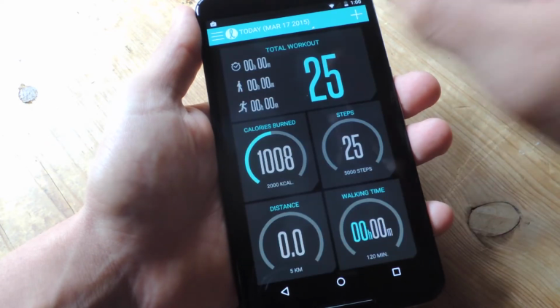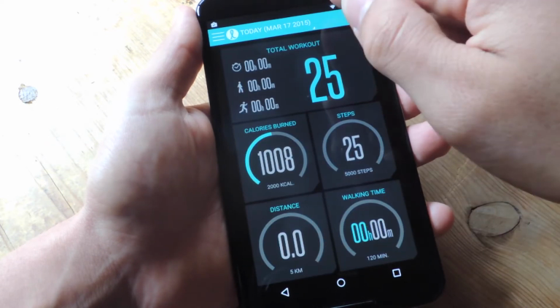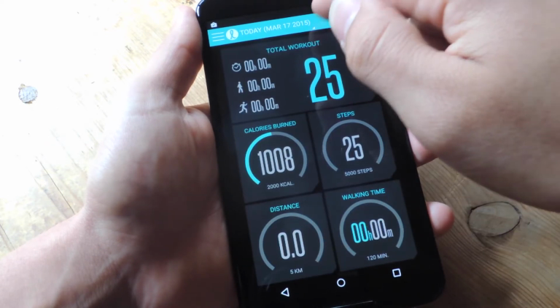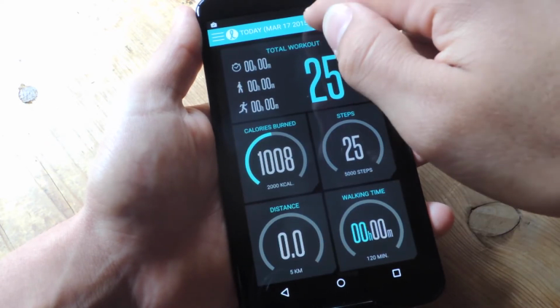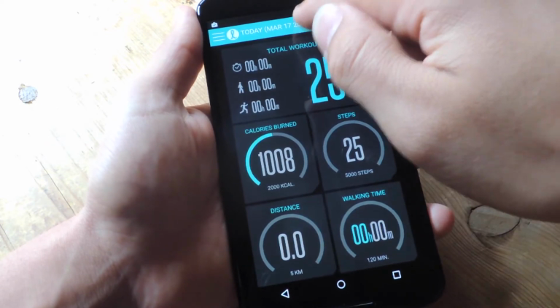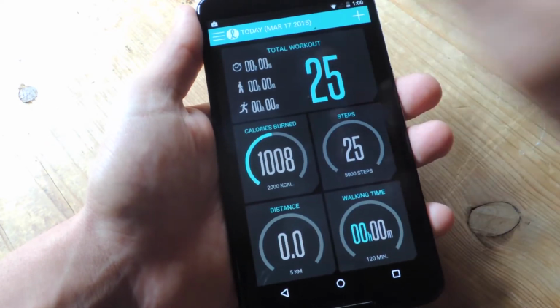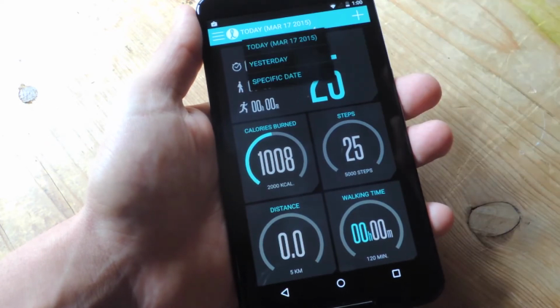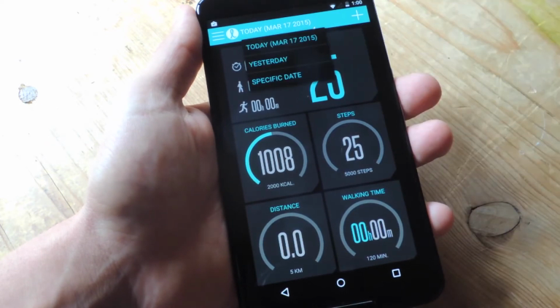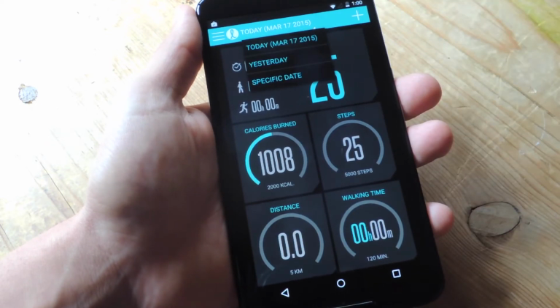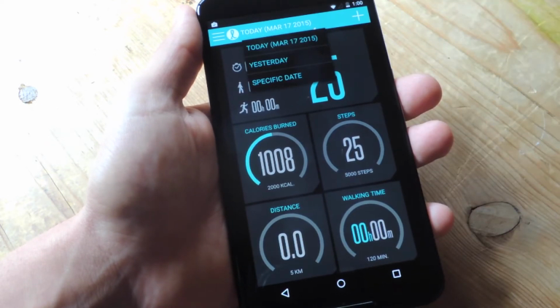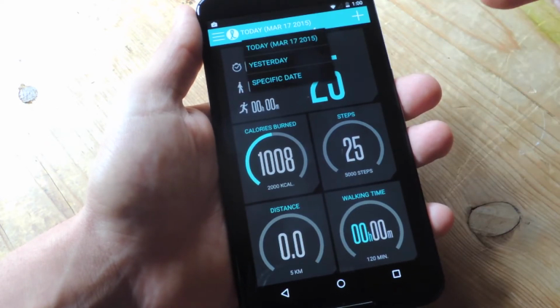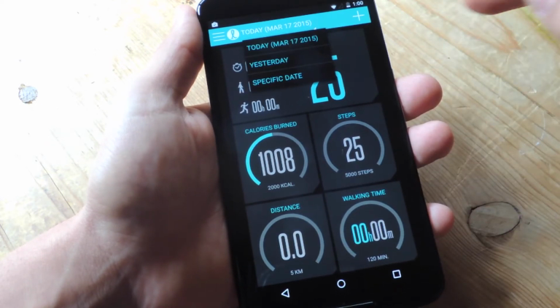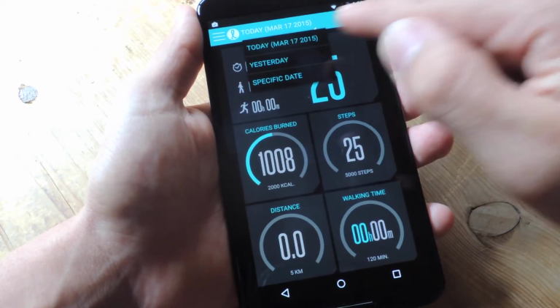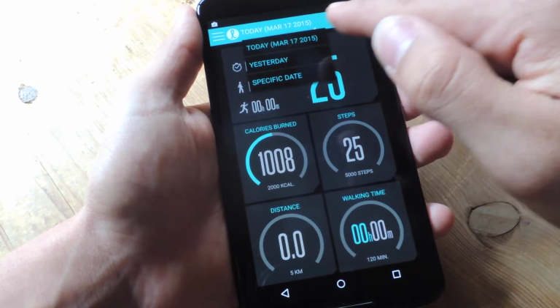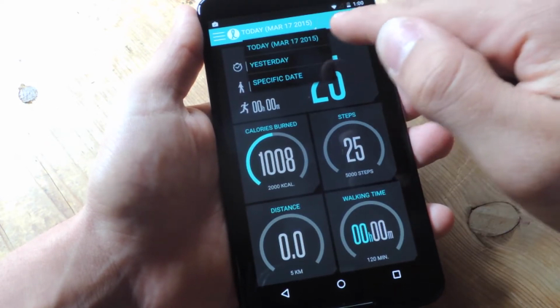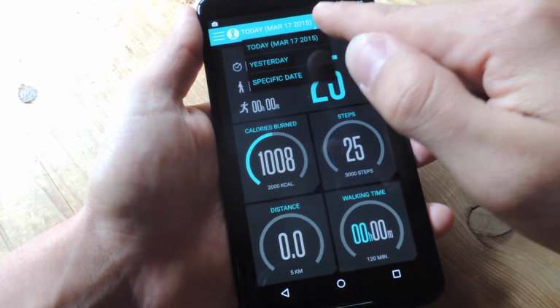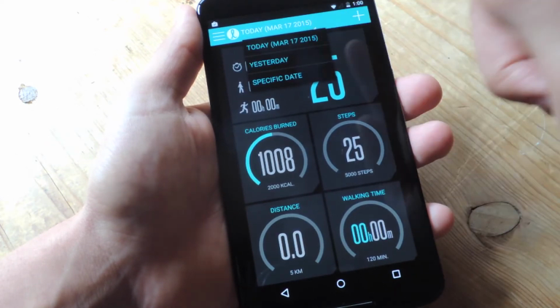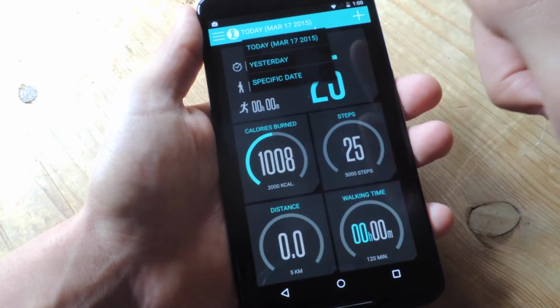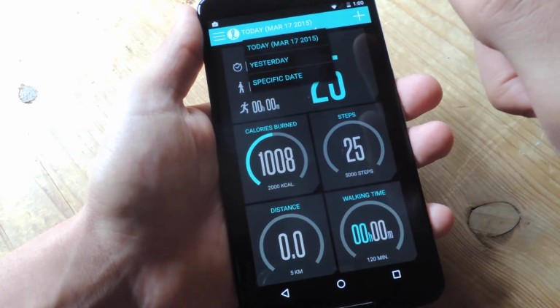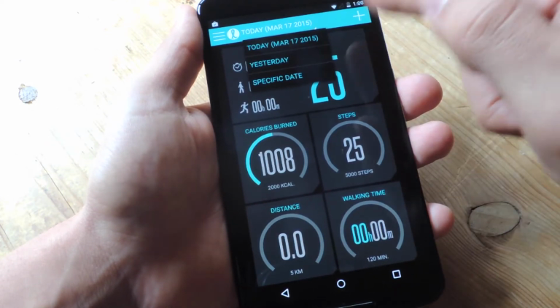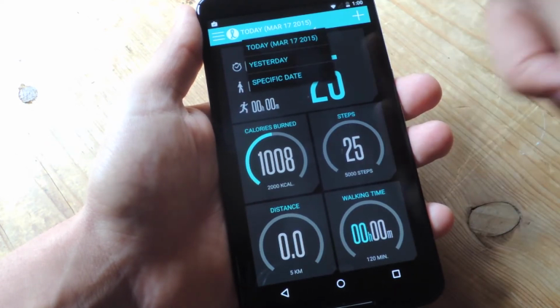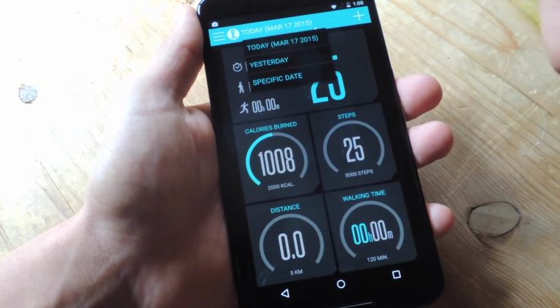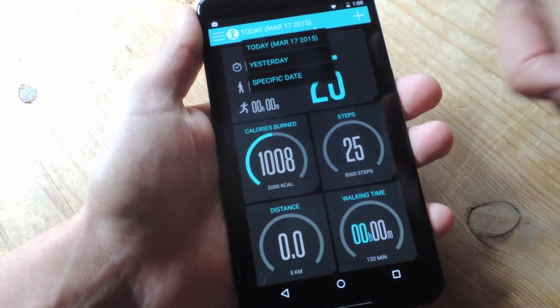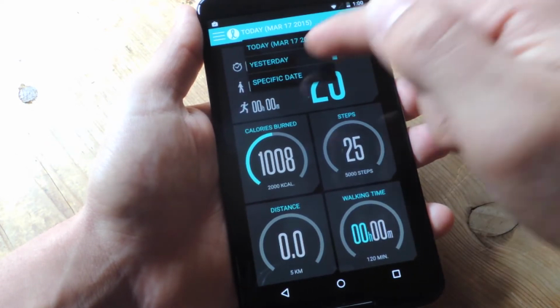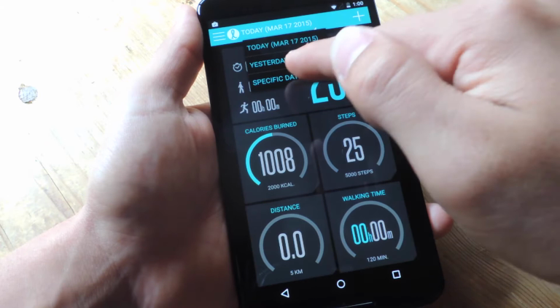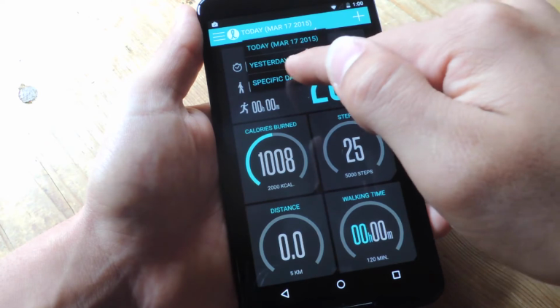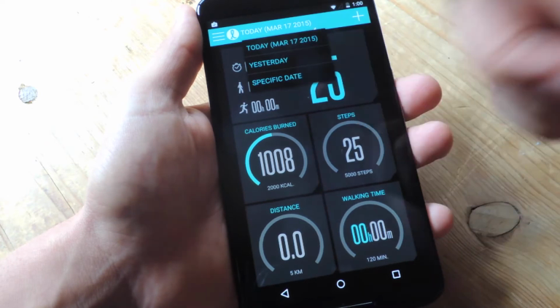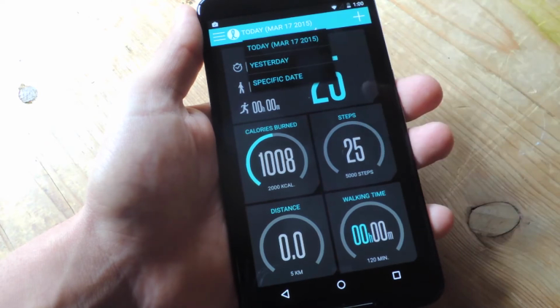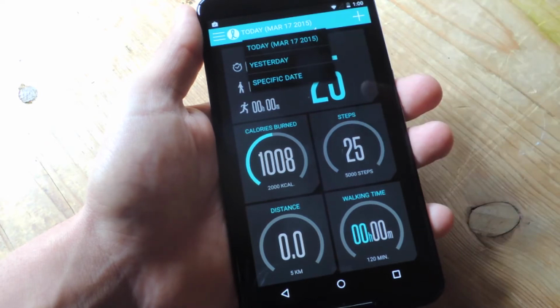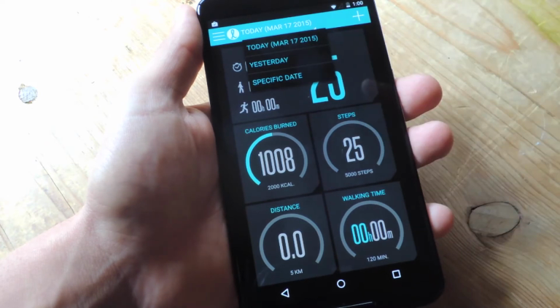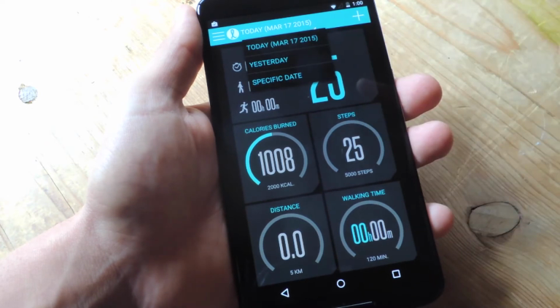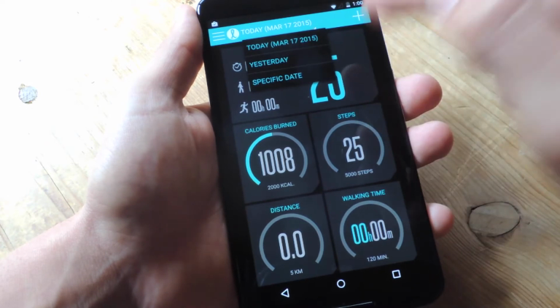You can also split it up into particular days like yesterday, today, or a specific day.